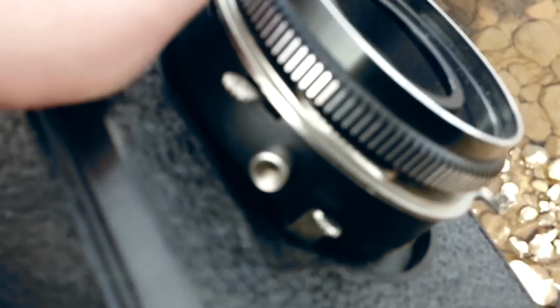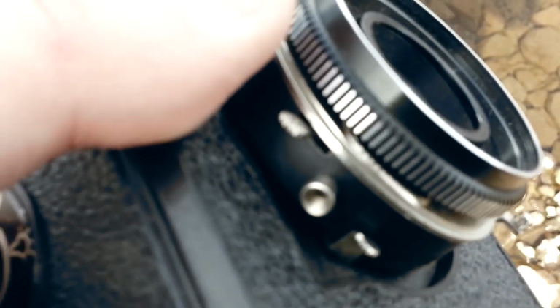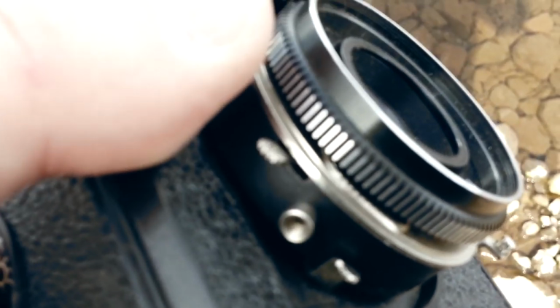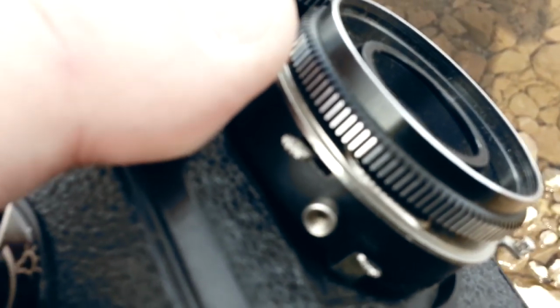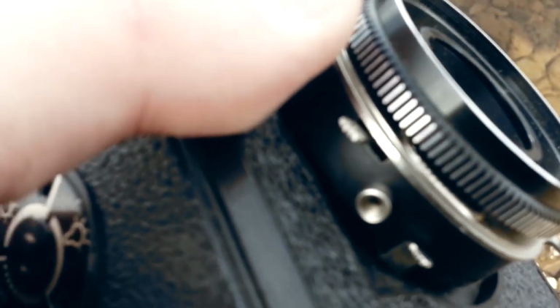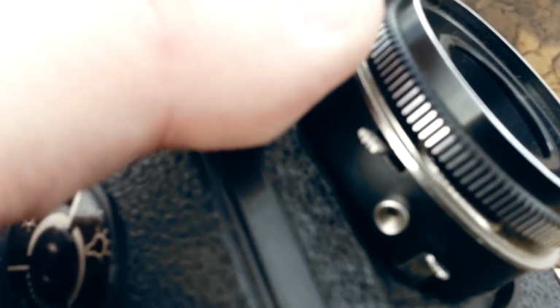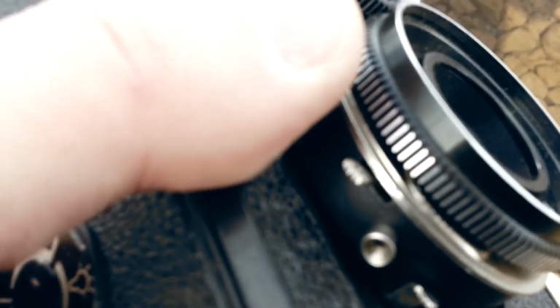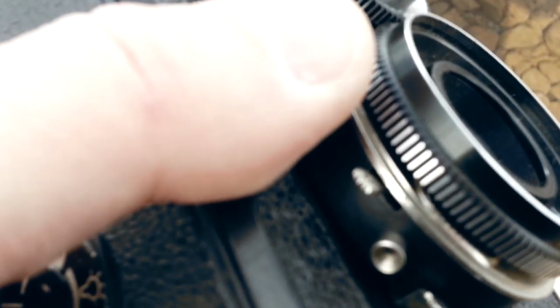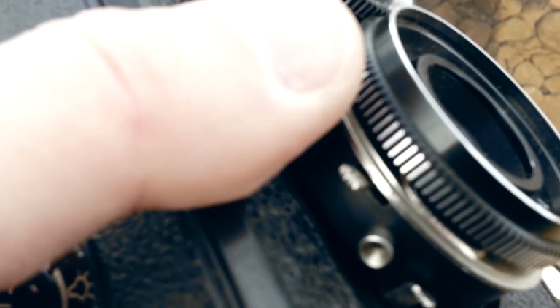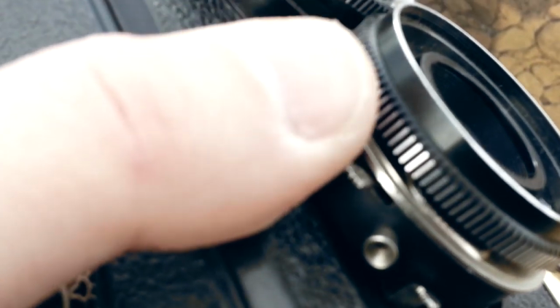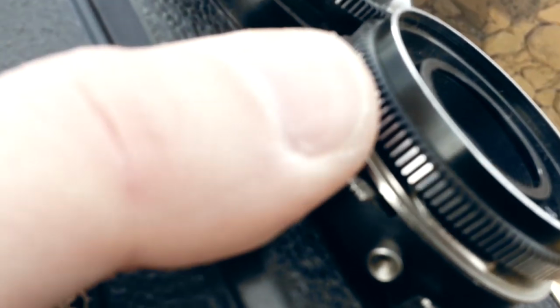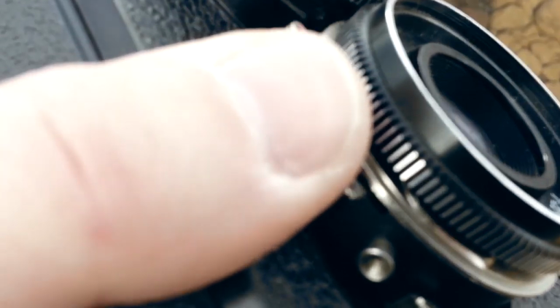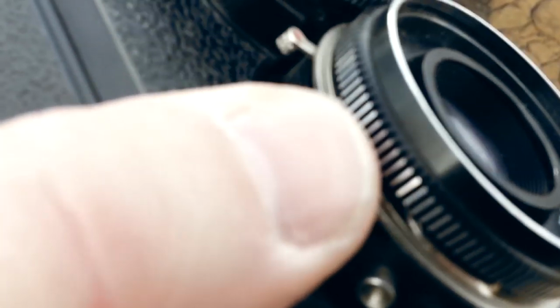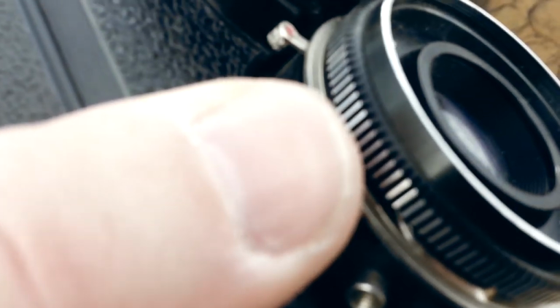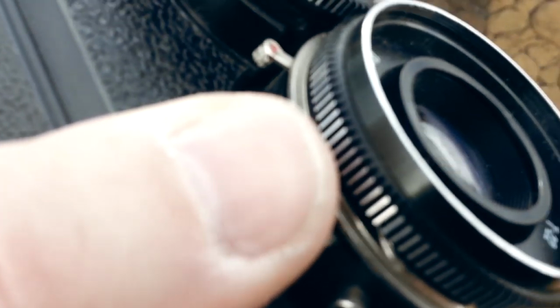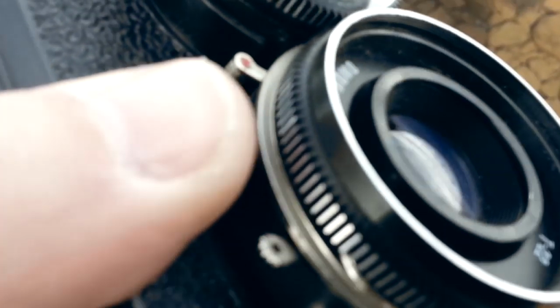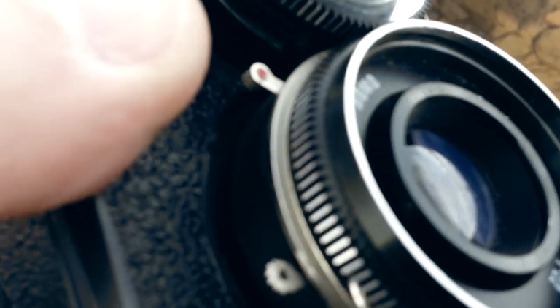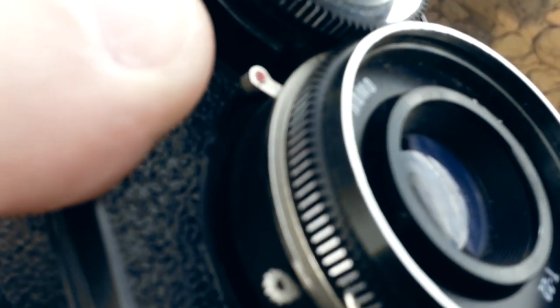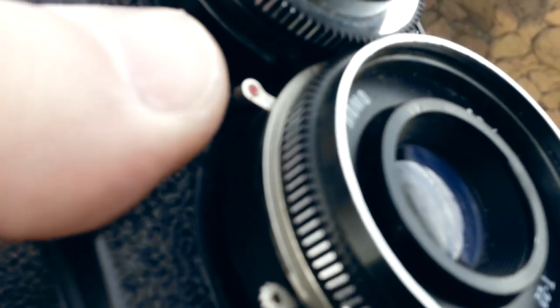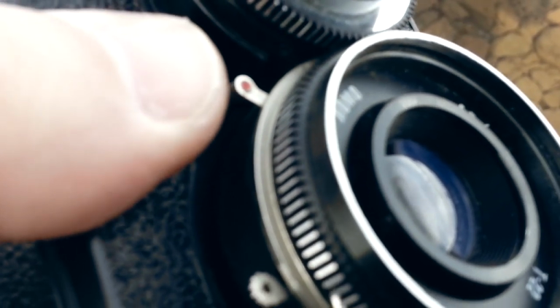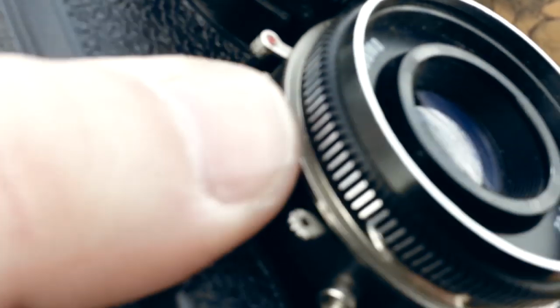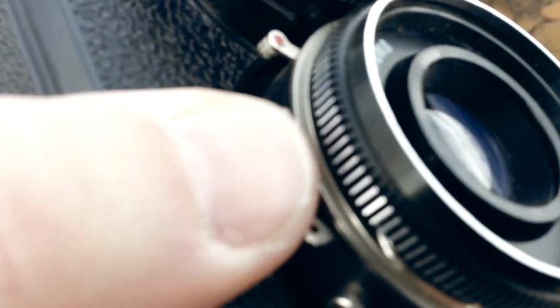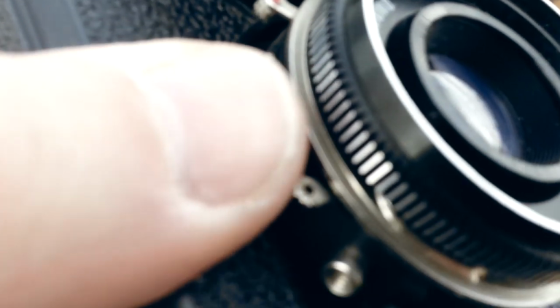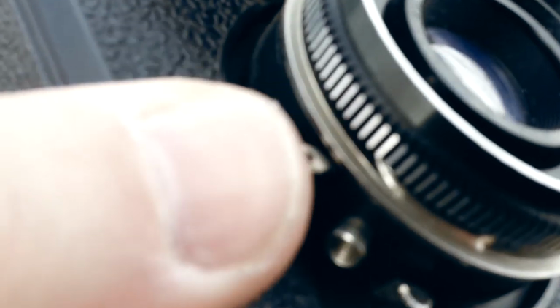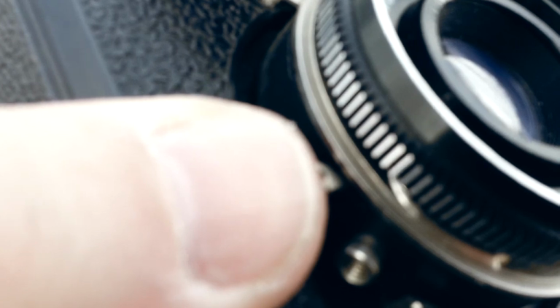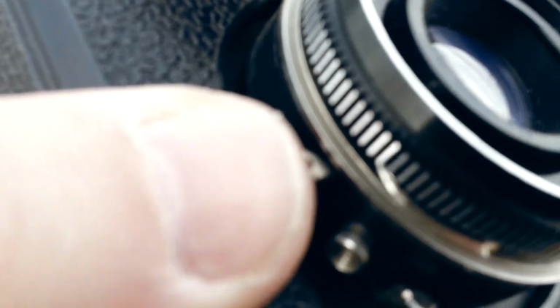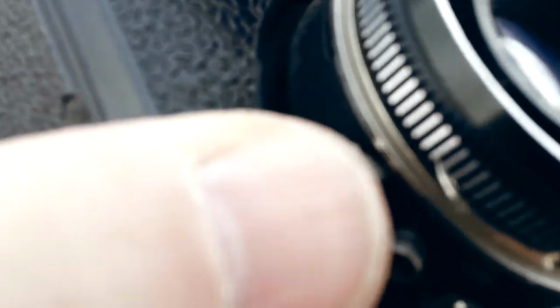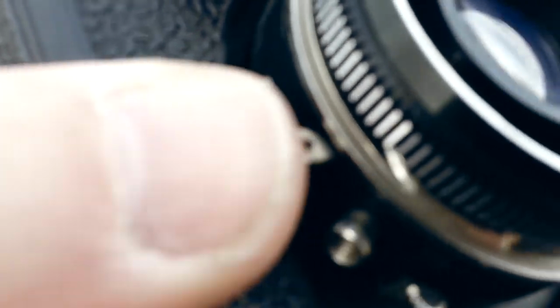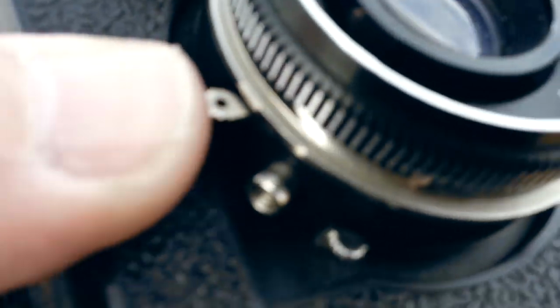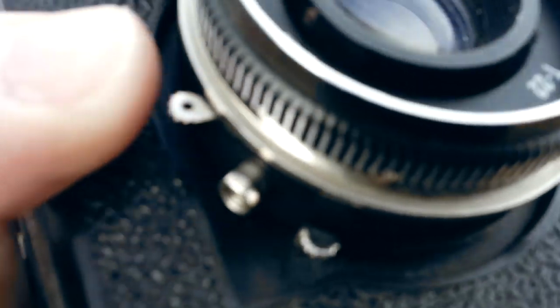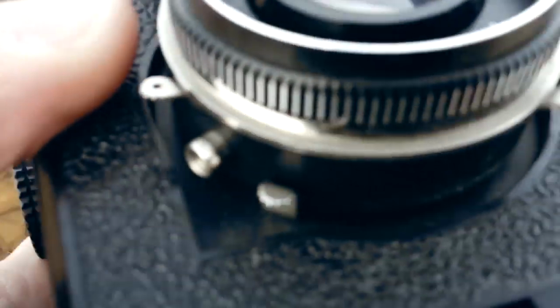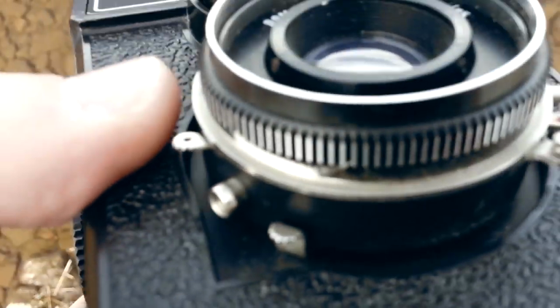You crank the shutter here, put this one down, and then you release it from here.